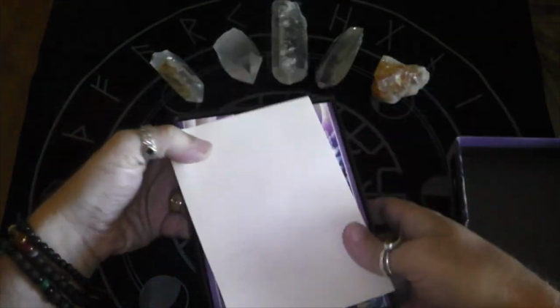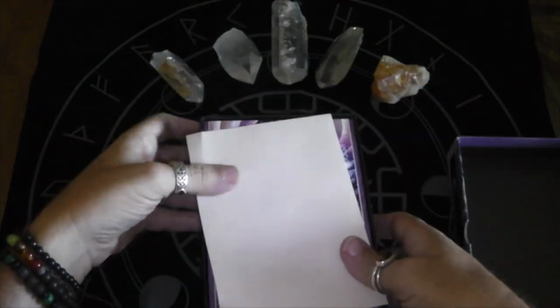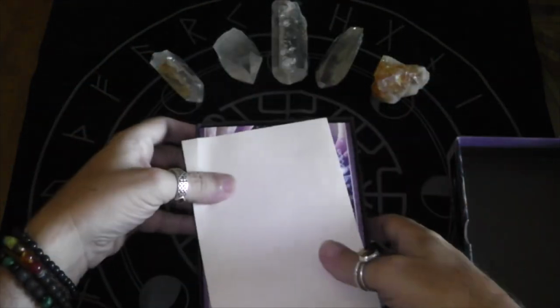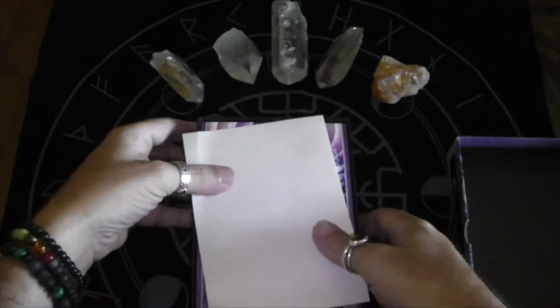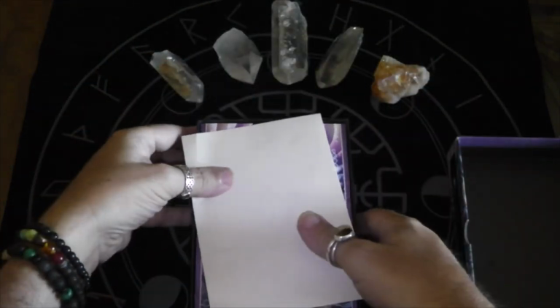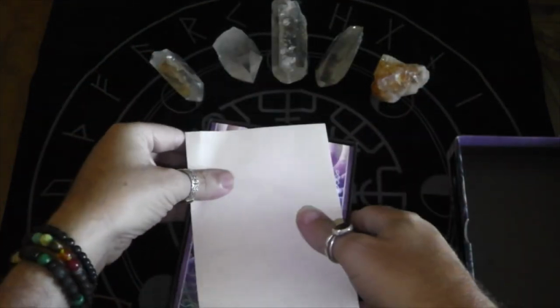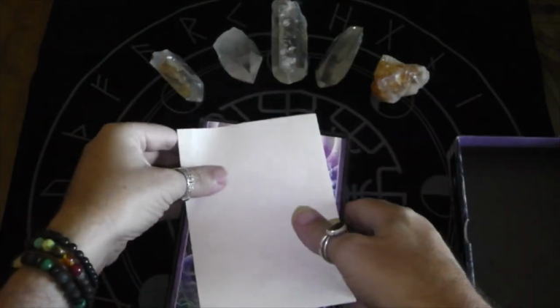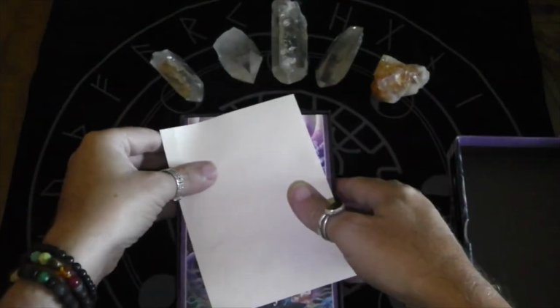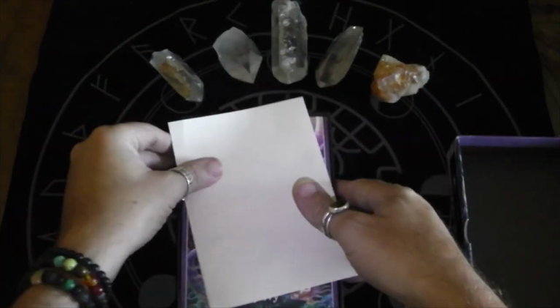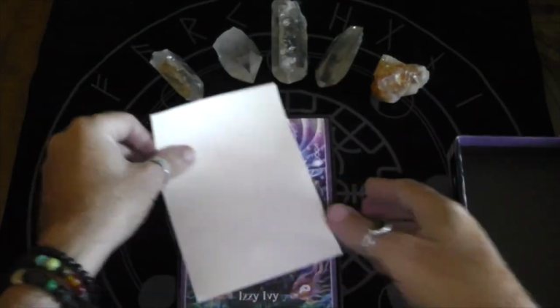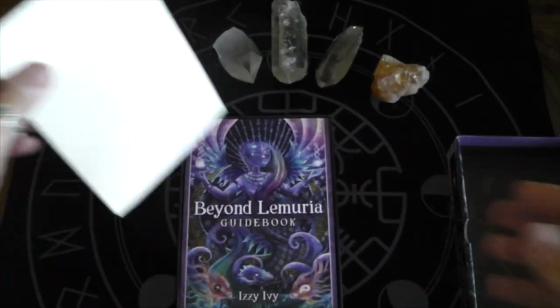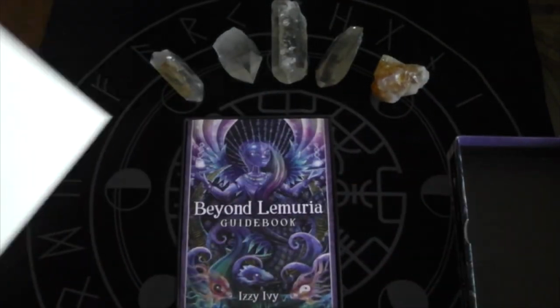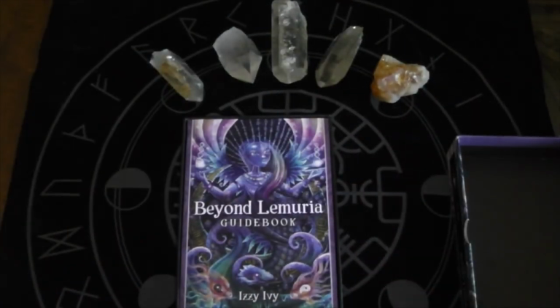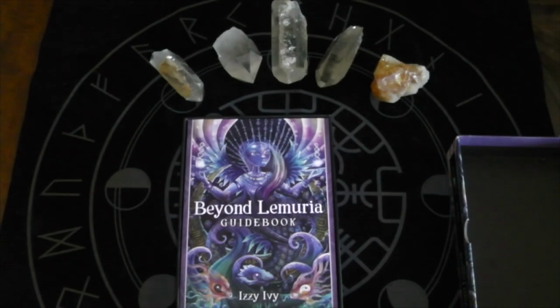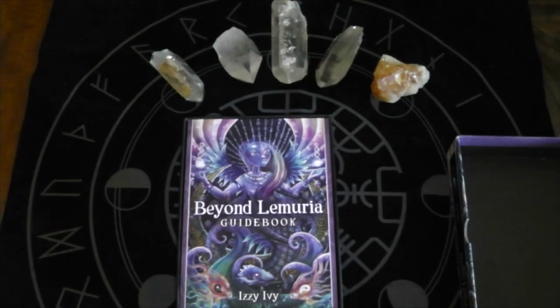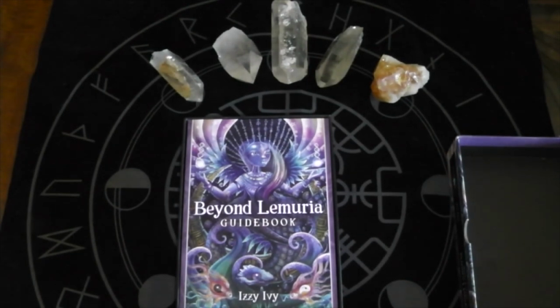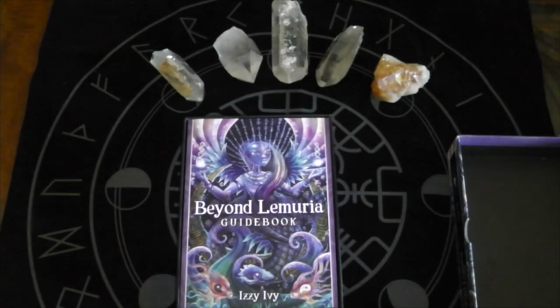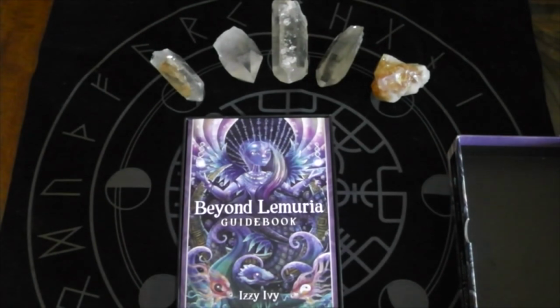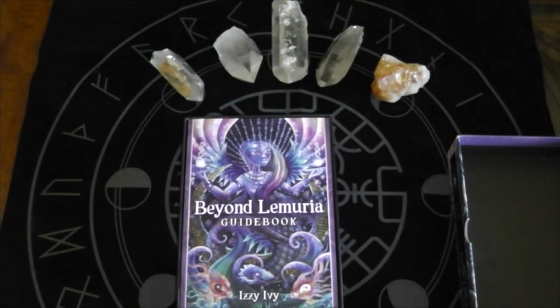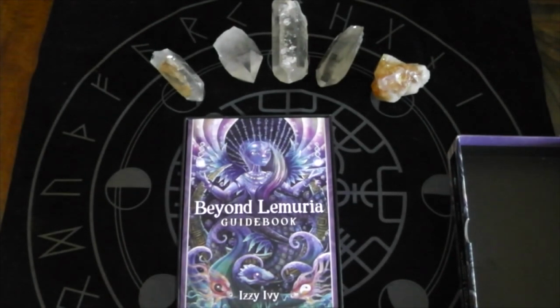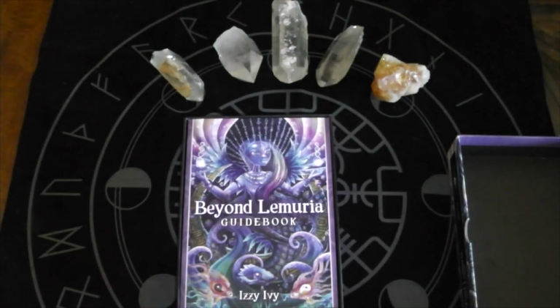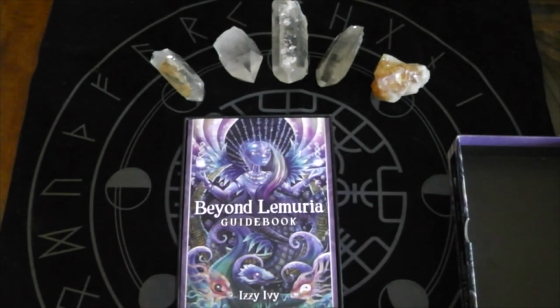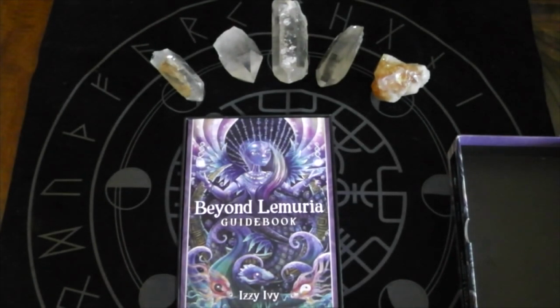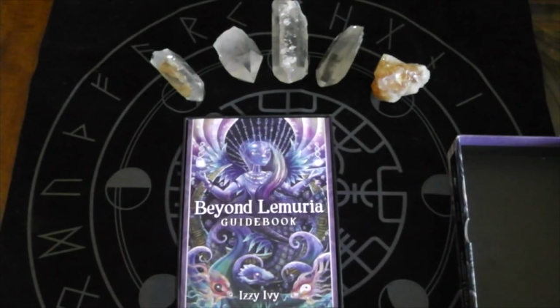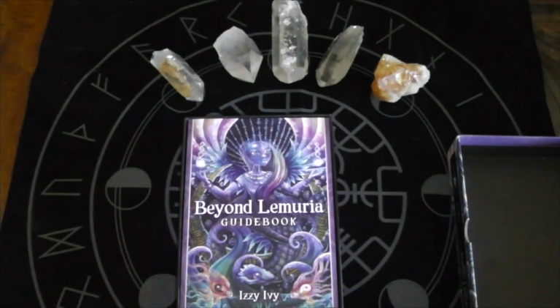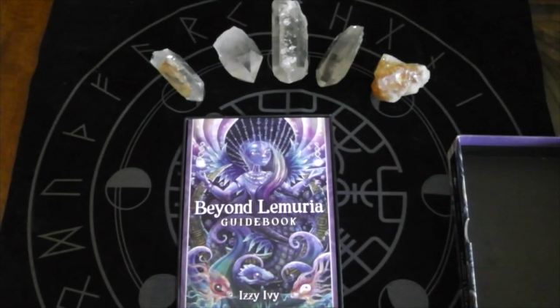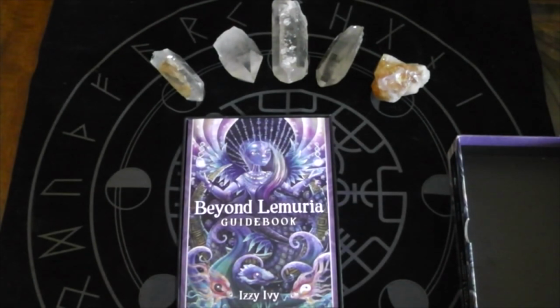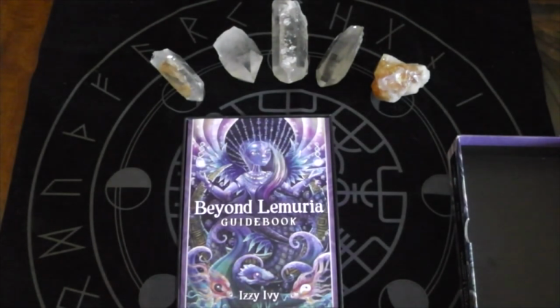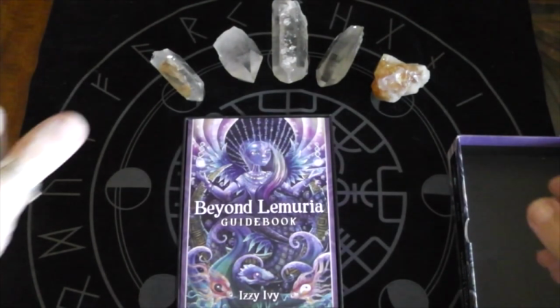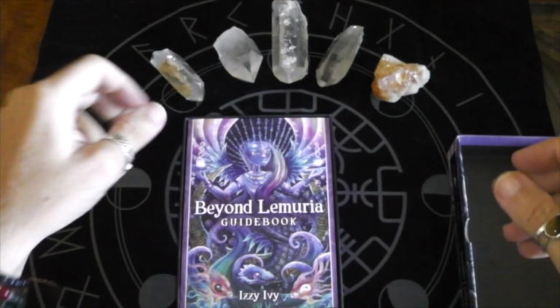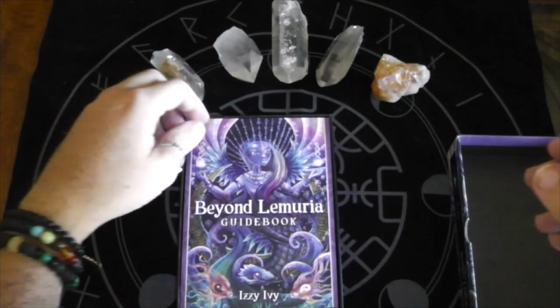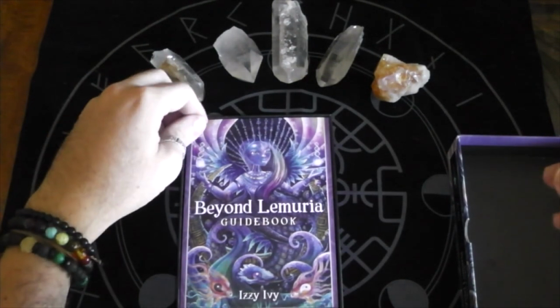I've been a devoted student of Lemuria myself, so that's one of the reasons I decided to get this.